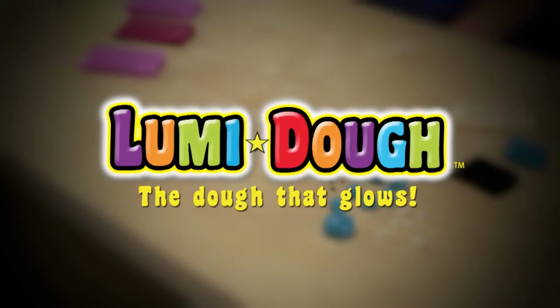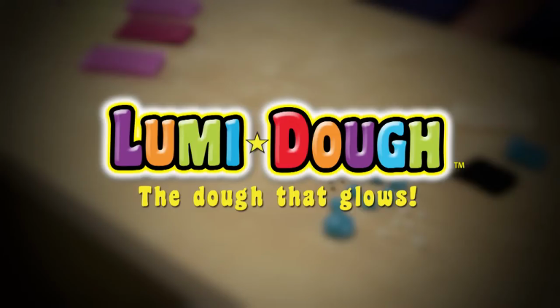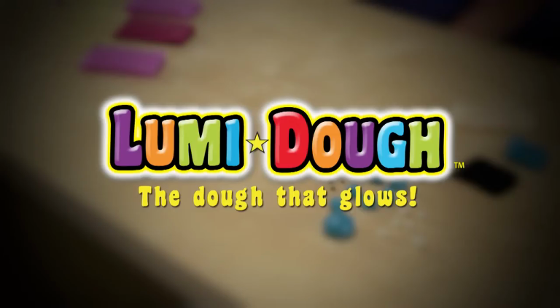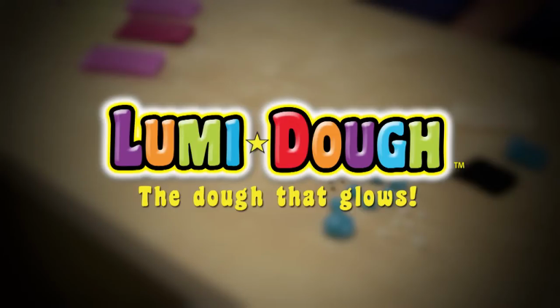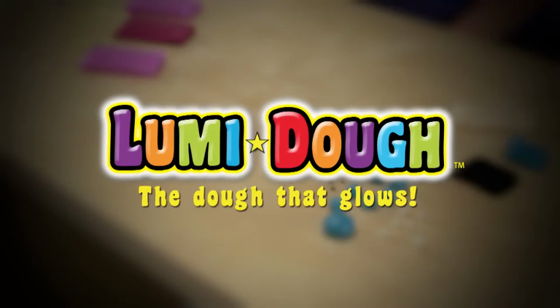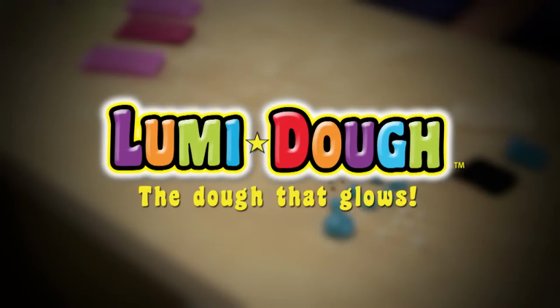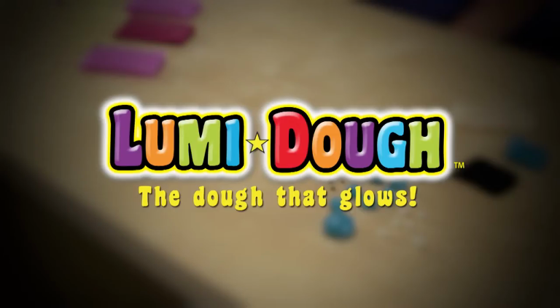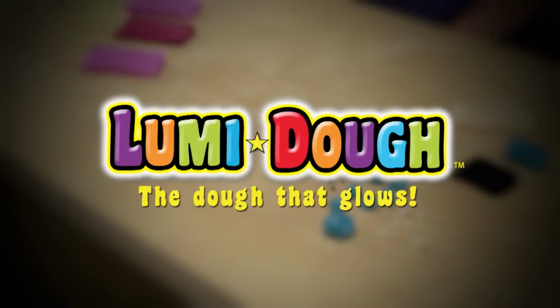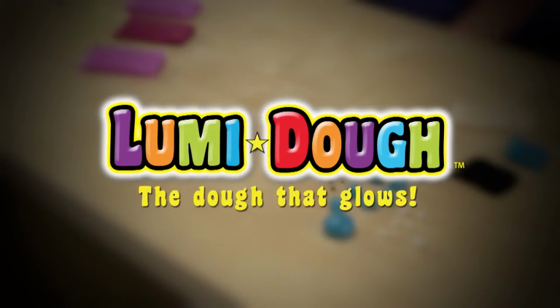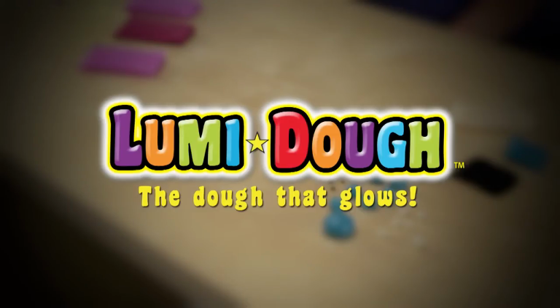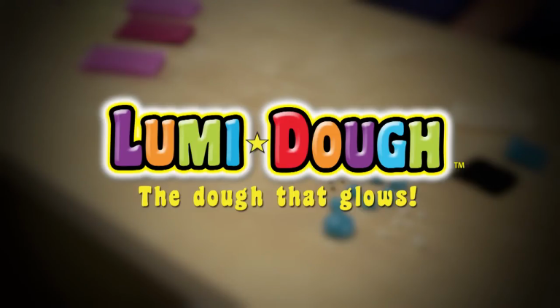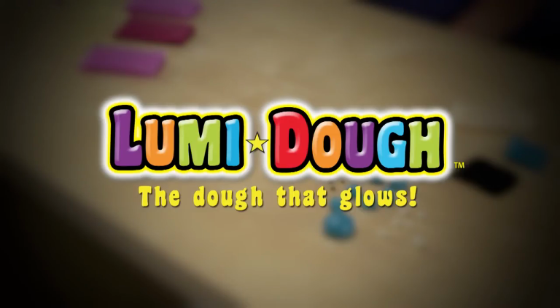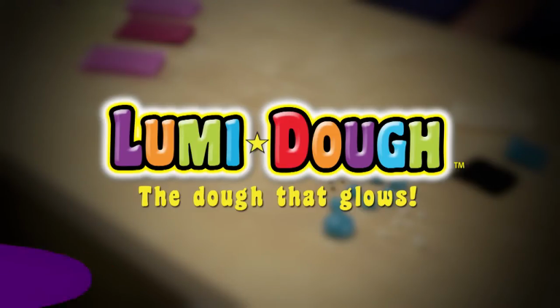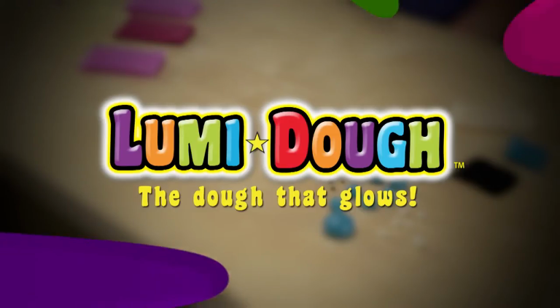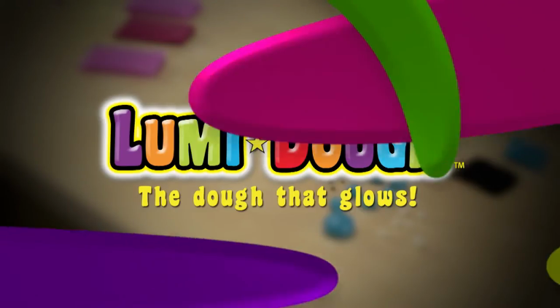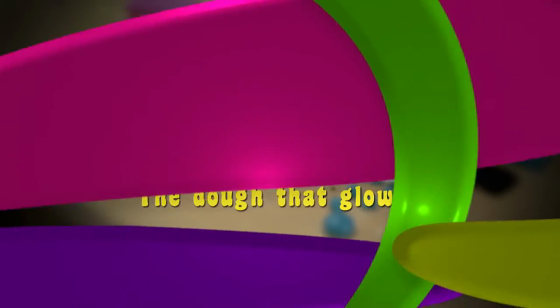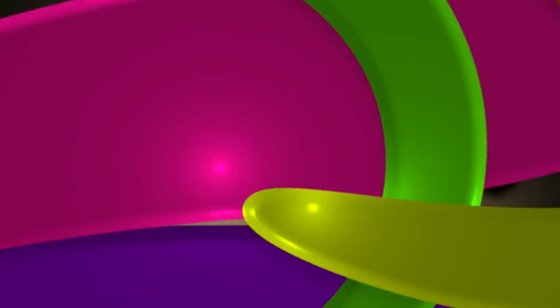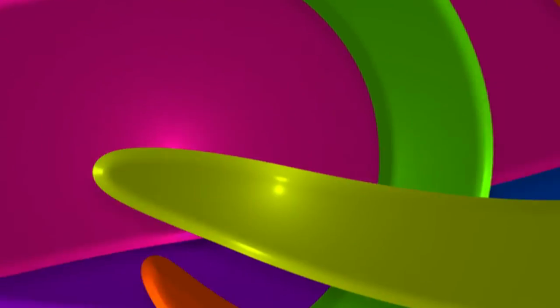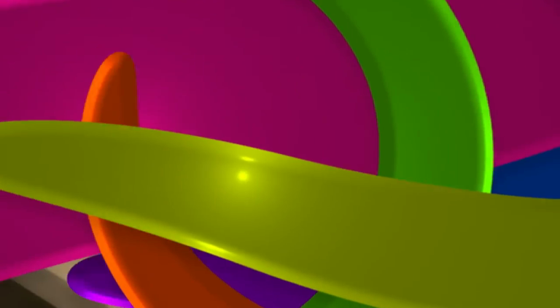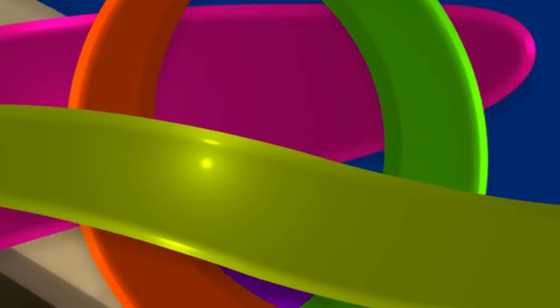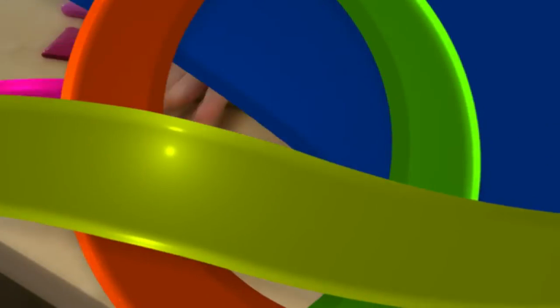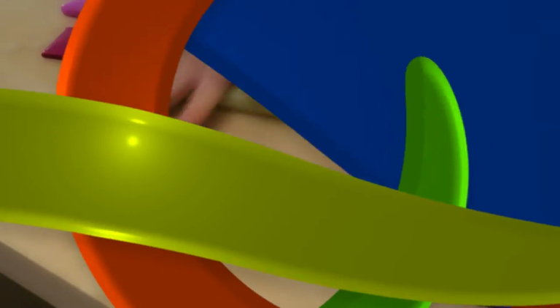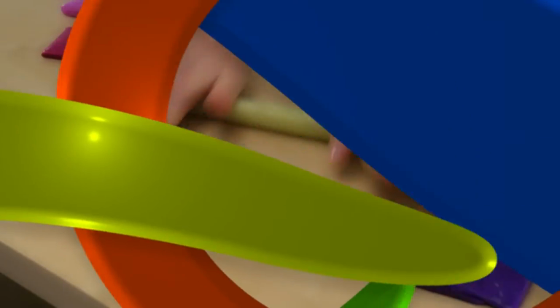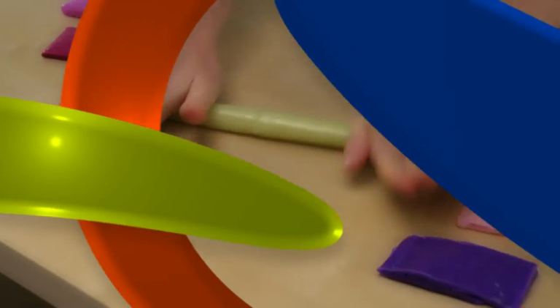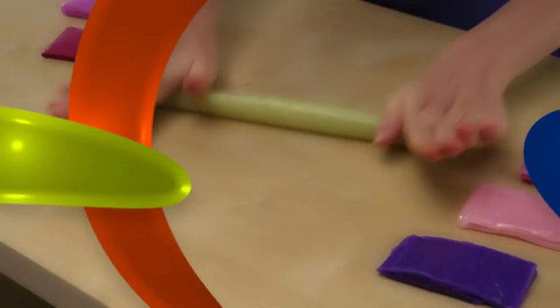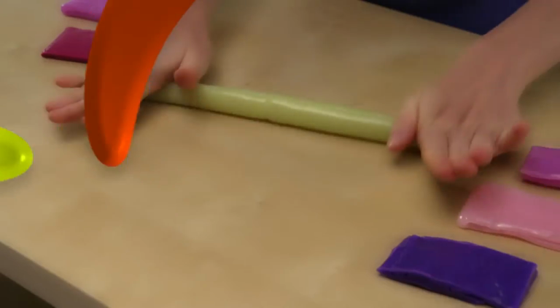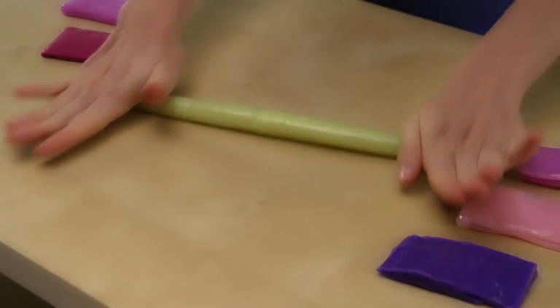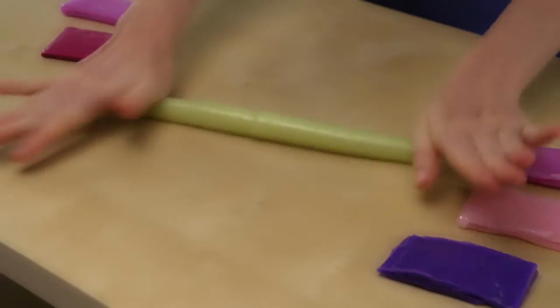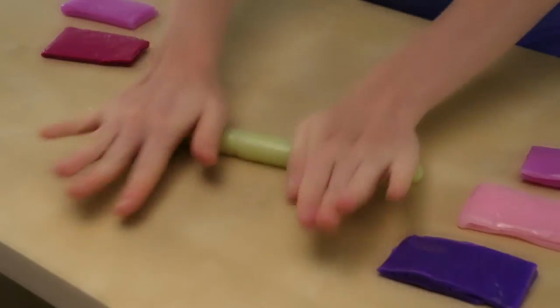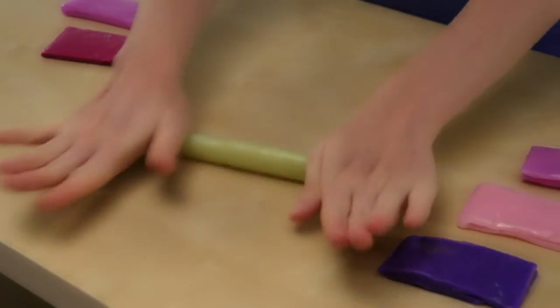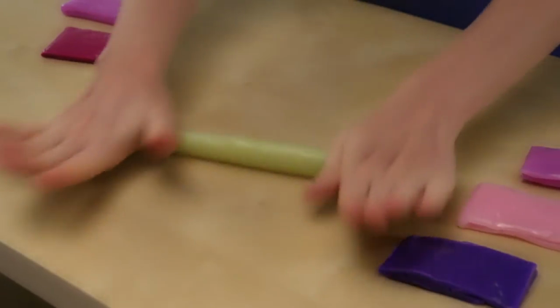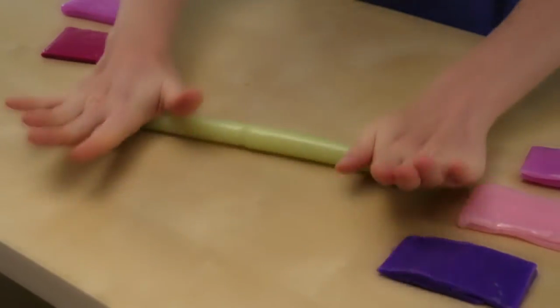Loomy Dough, the dough that glows. Let's make a snake. First, roll out the dough.